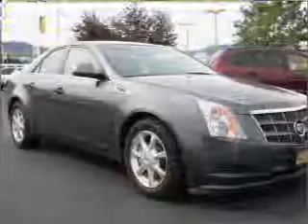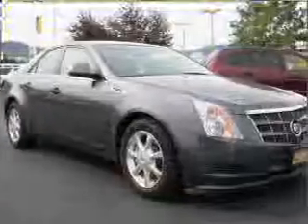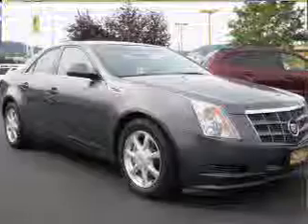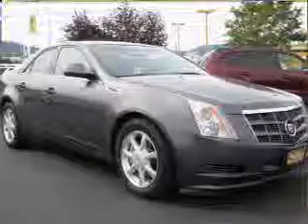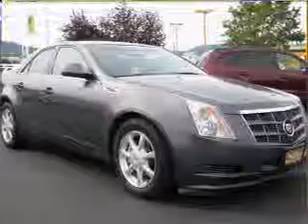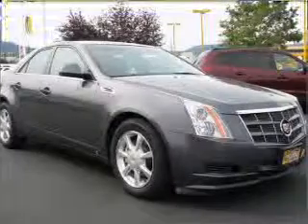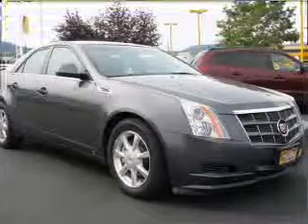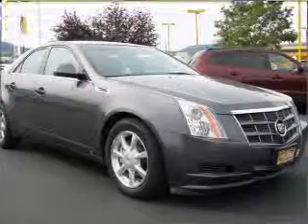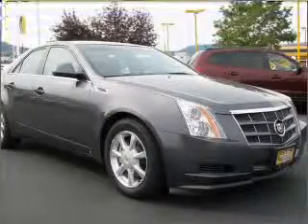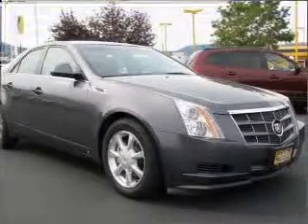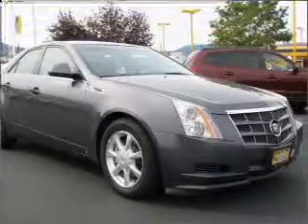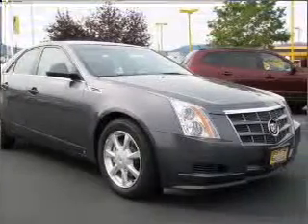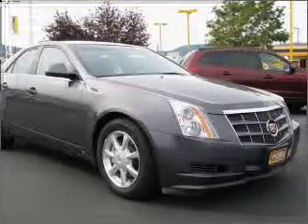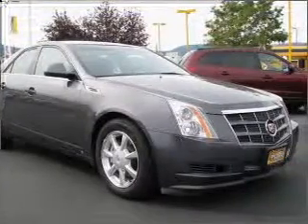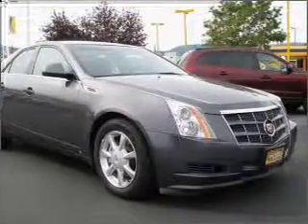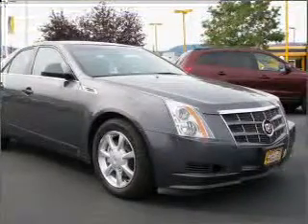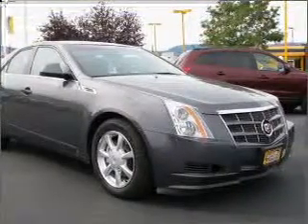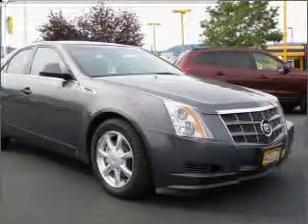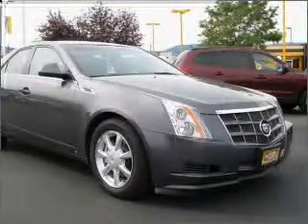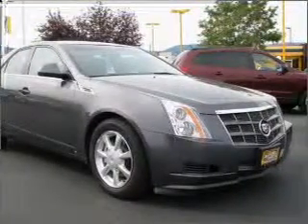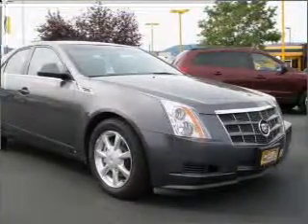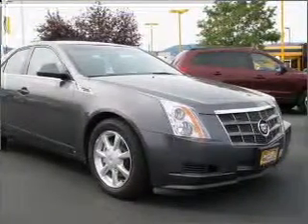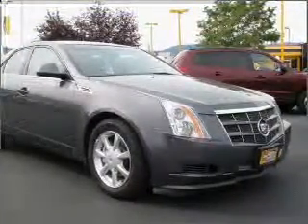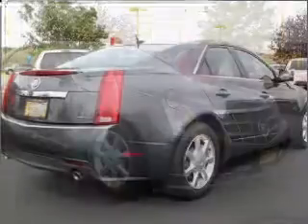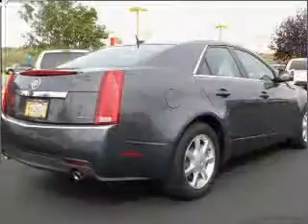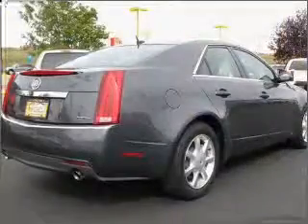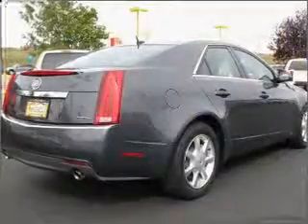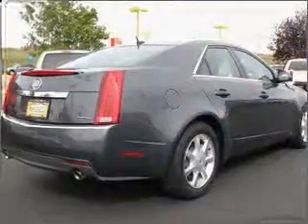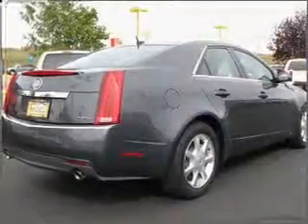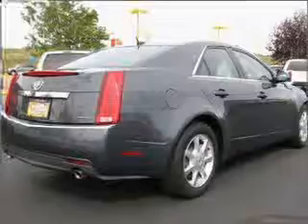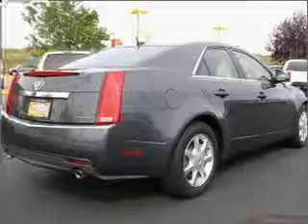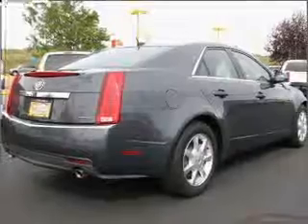Inside, you'll find an AM/FM stereo, CD player, MP3 player, and more.